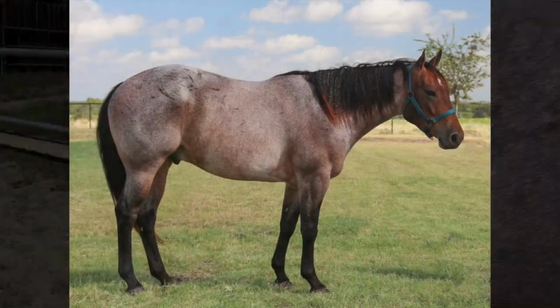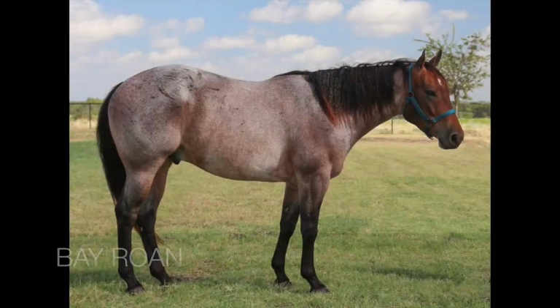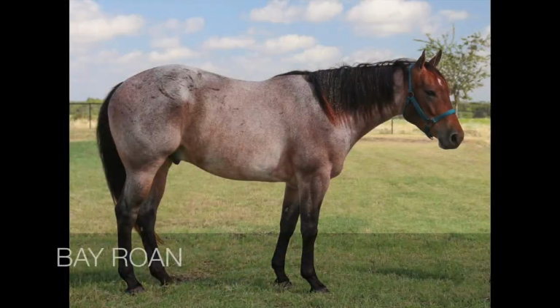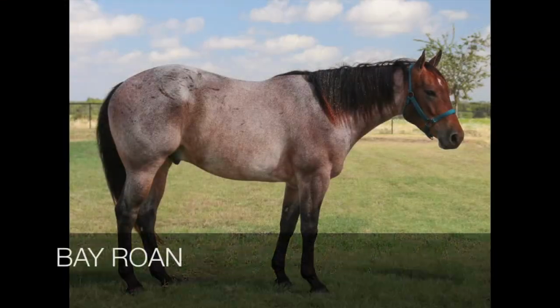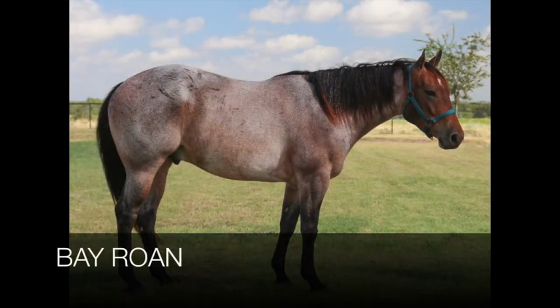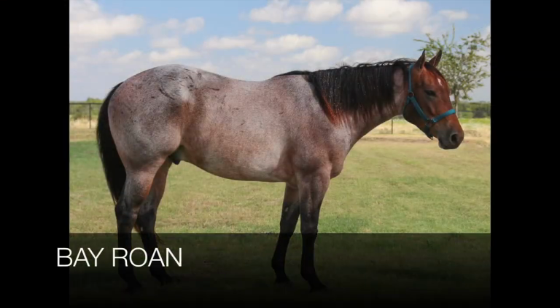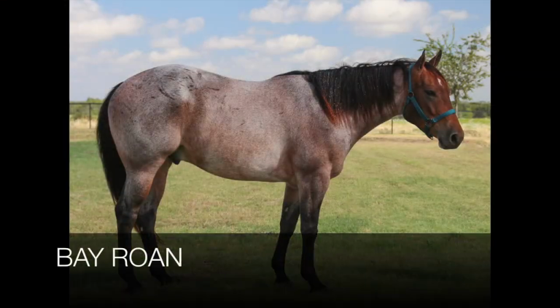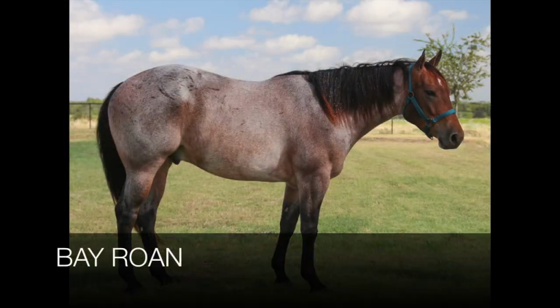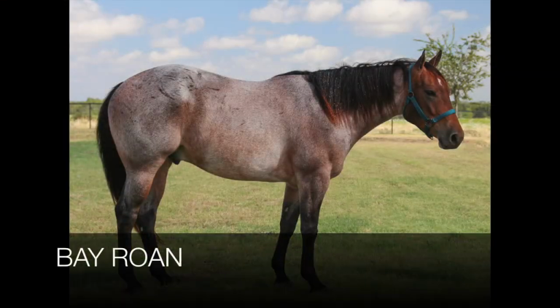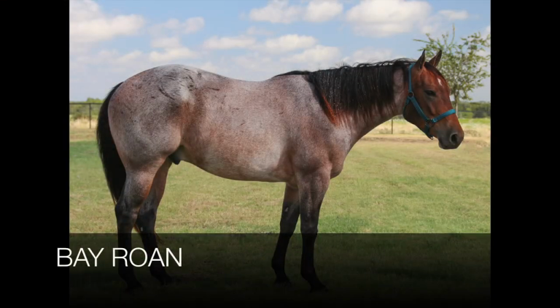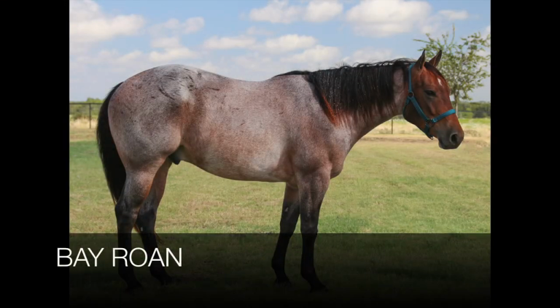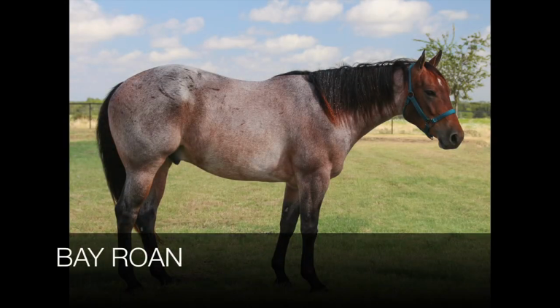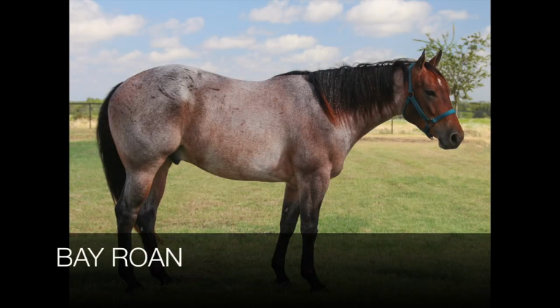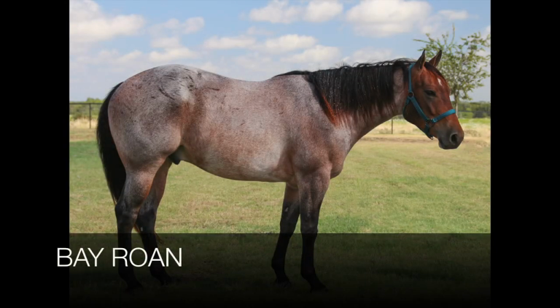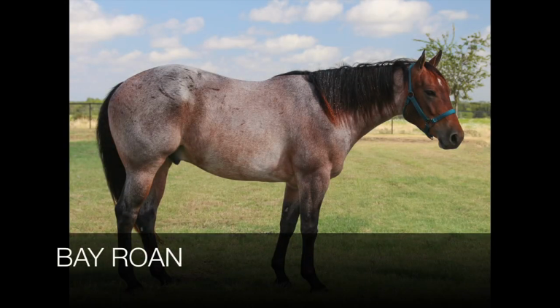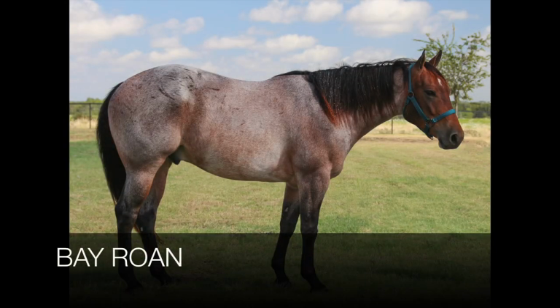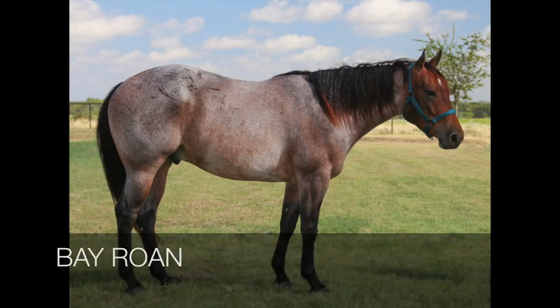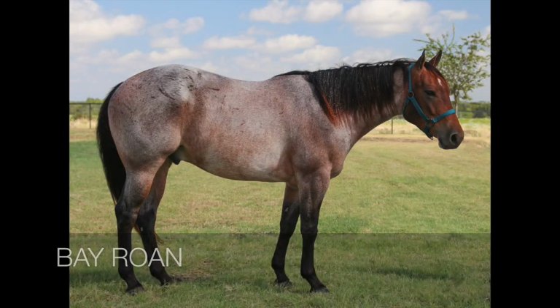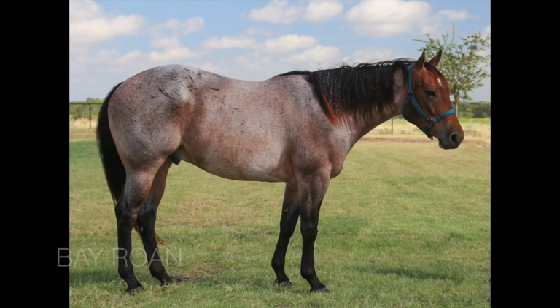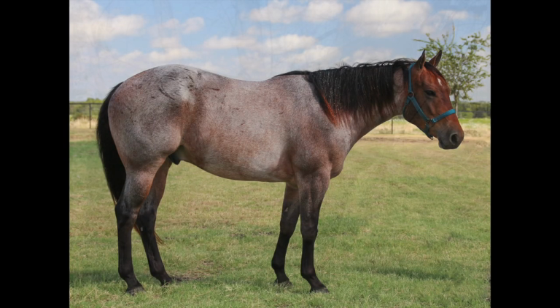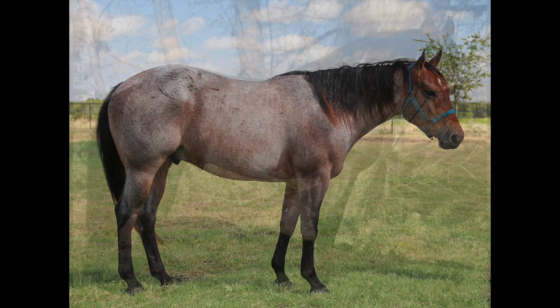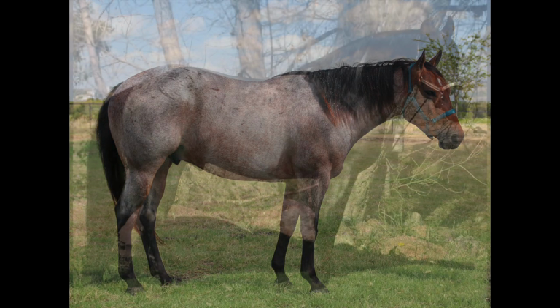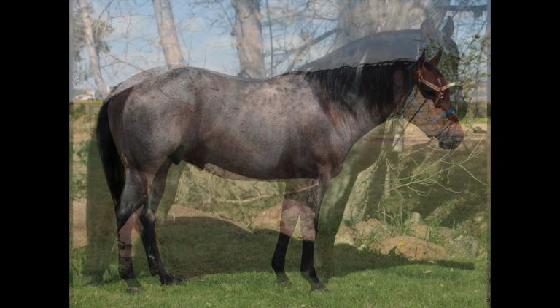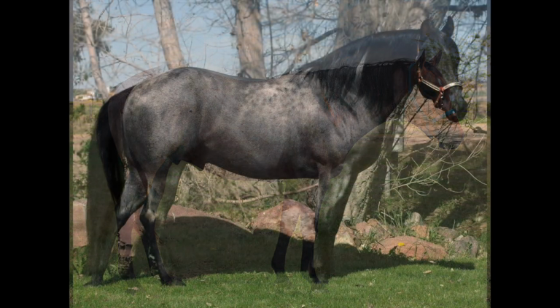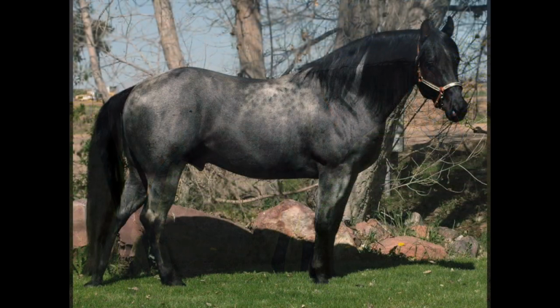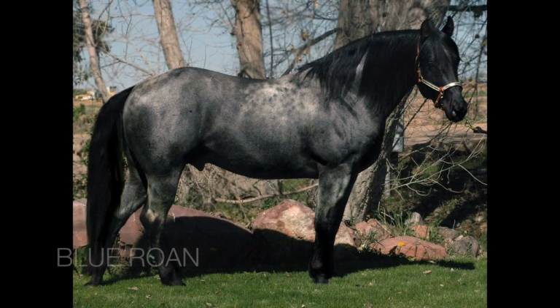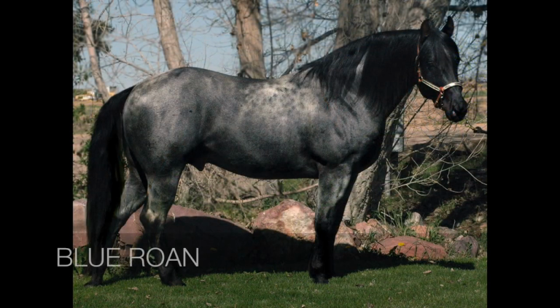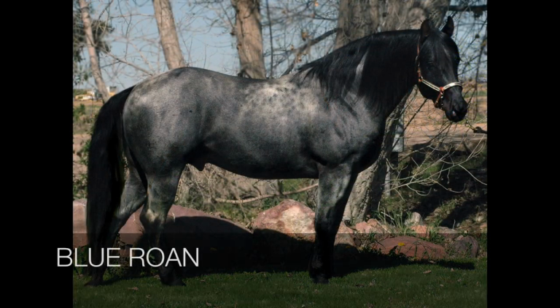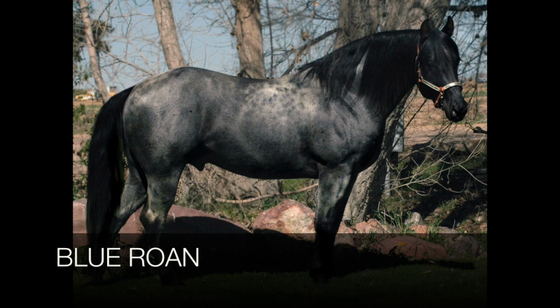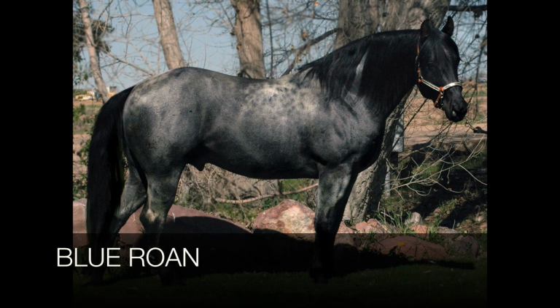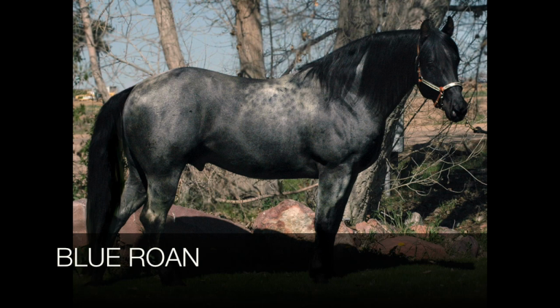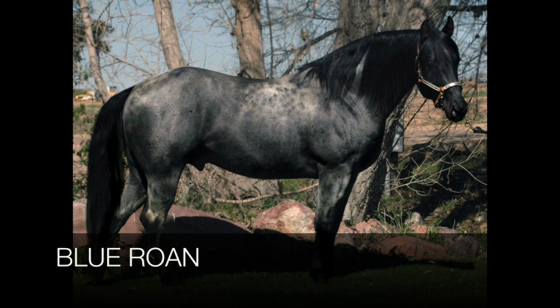Other variations of roans include bay roans and blue roans.